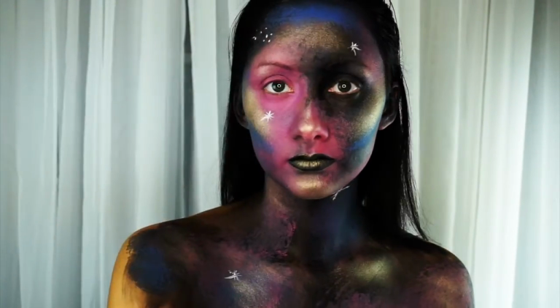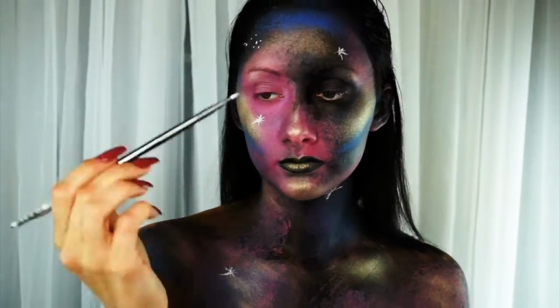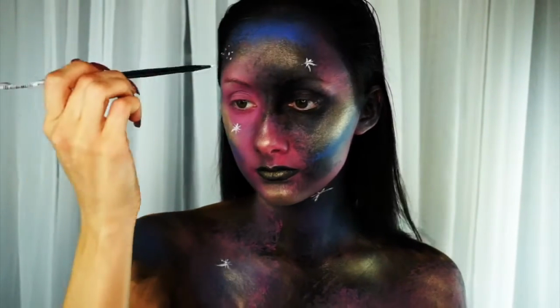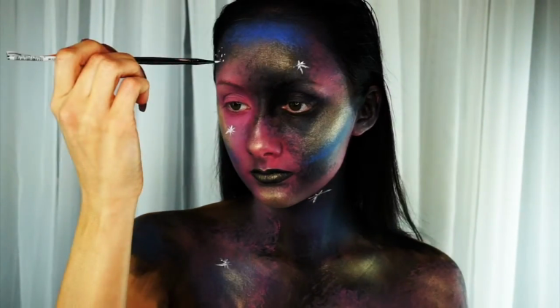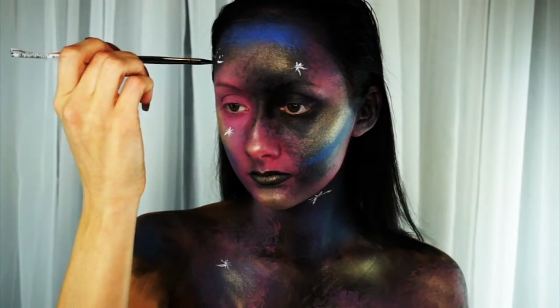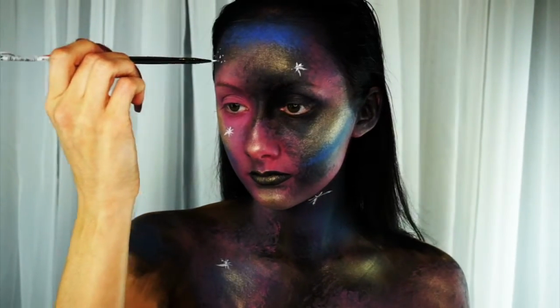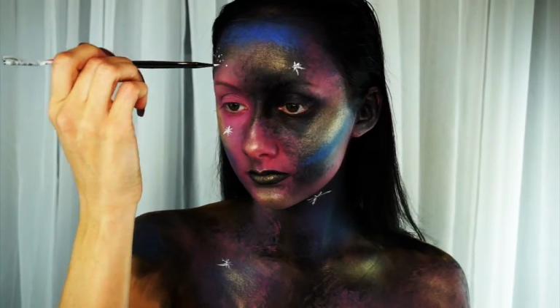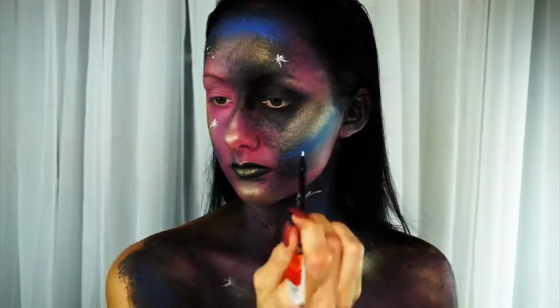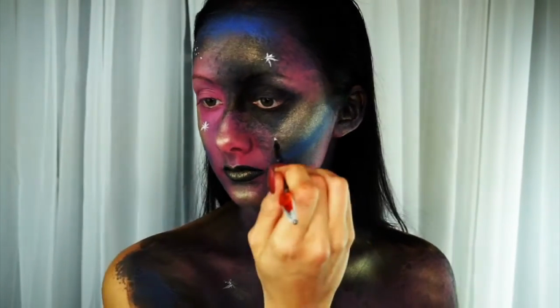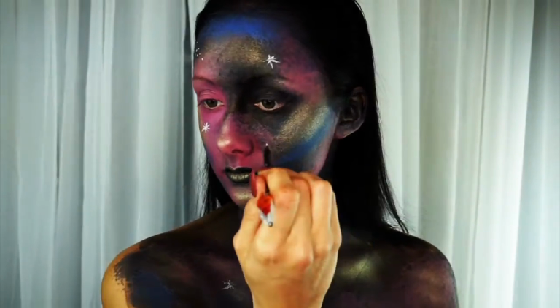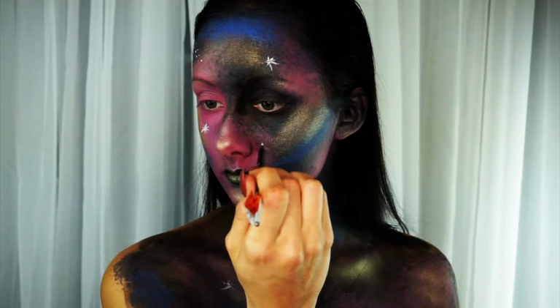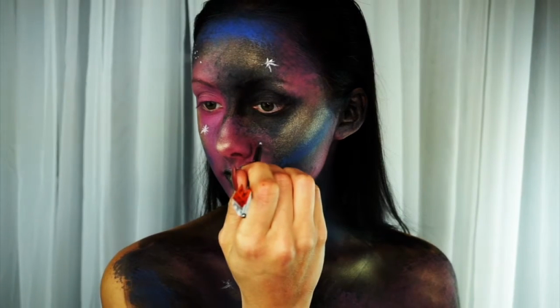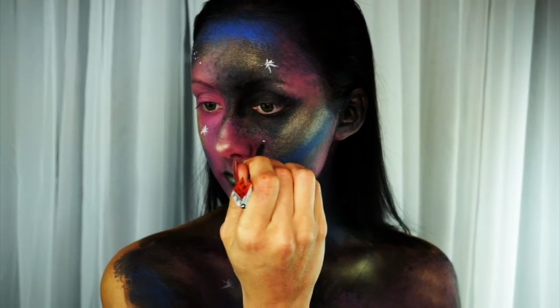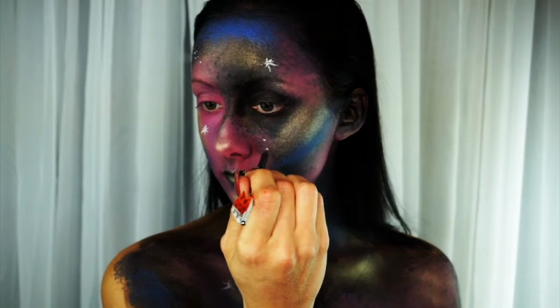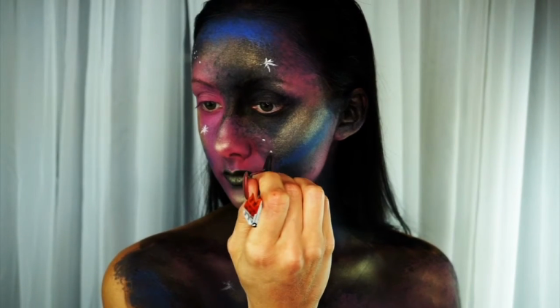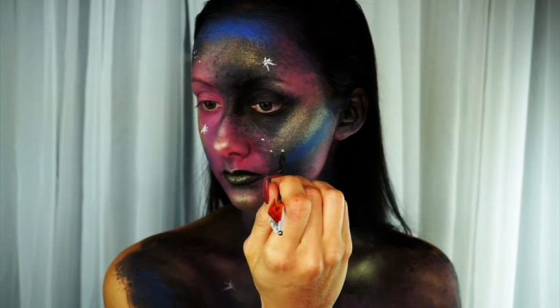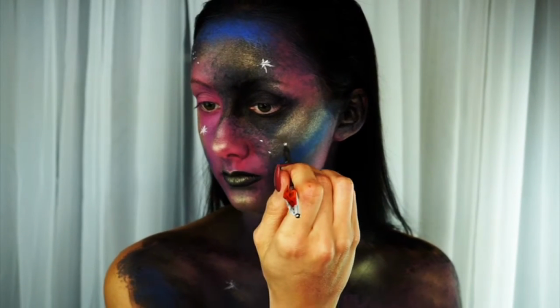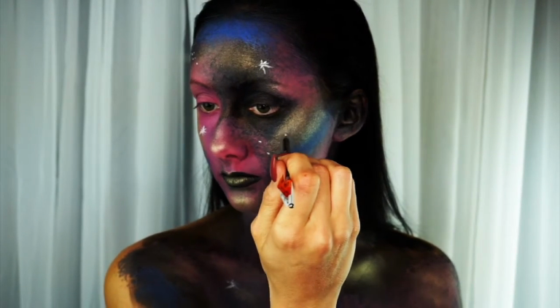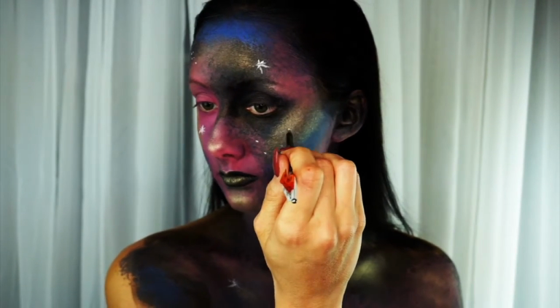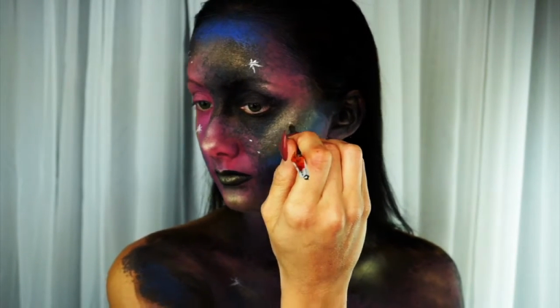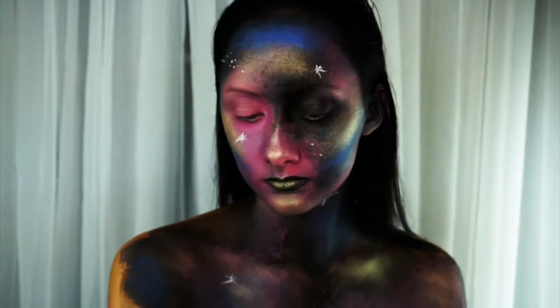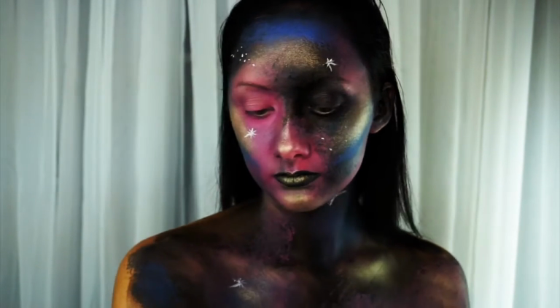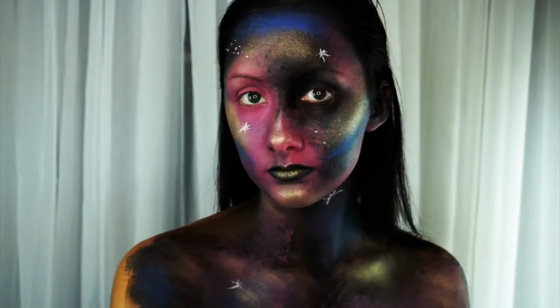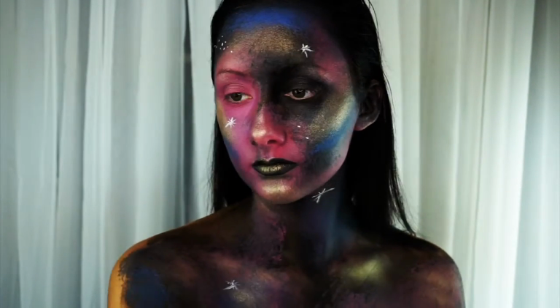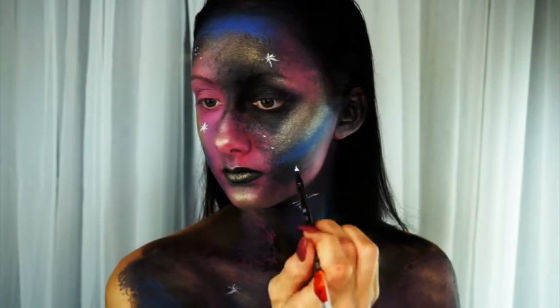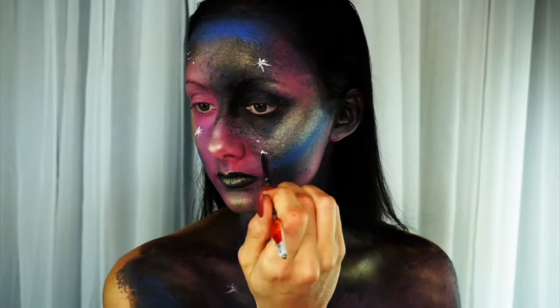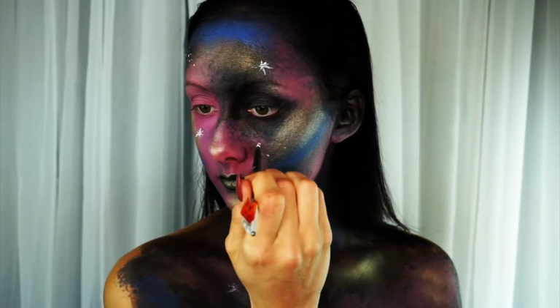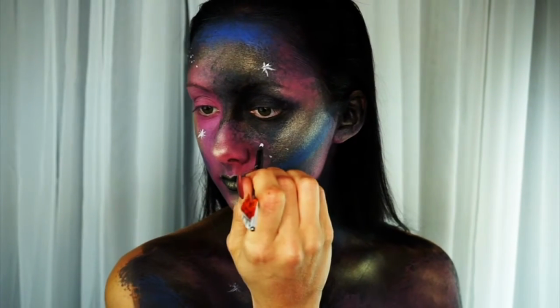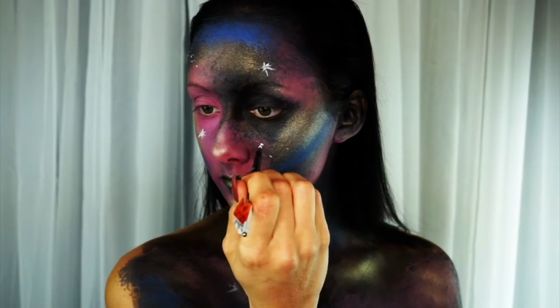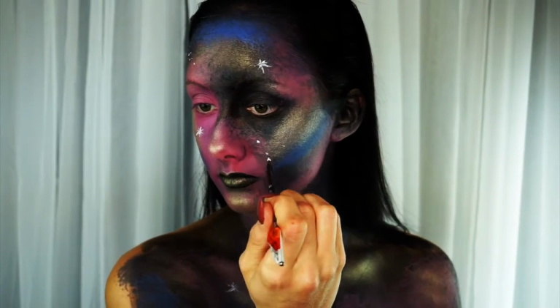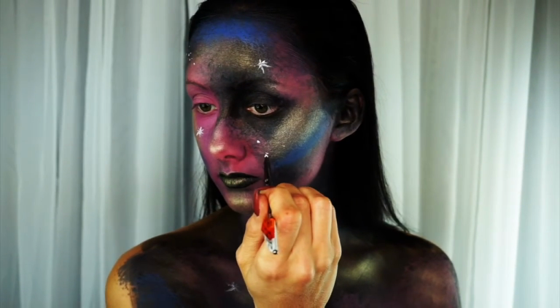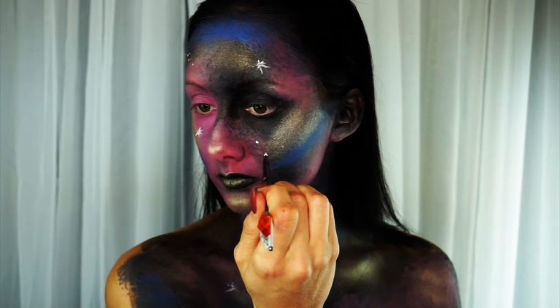I also had to put the Big Dipper on my face because every night when I come home it's above my house, so I had to put it in.